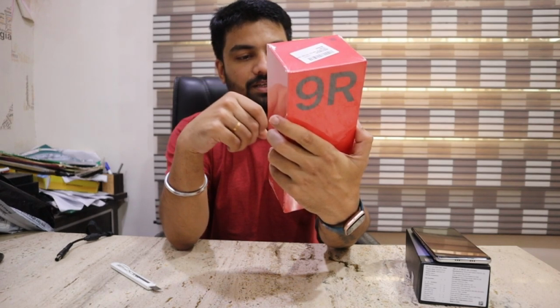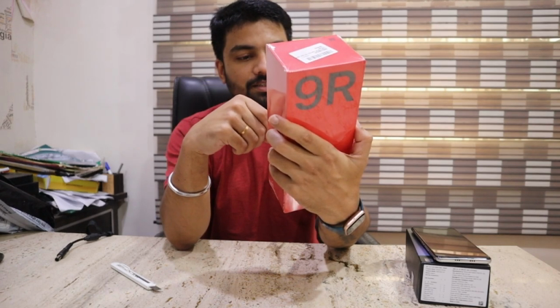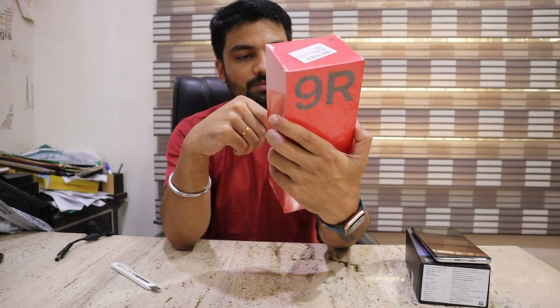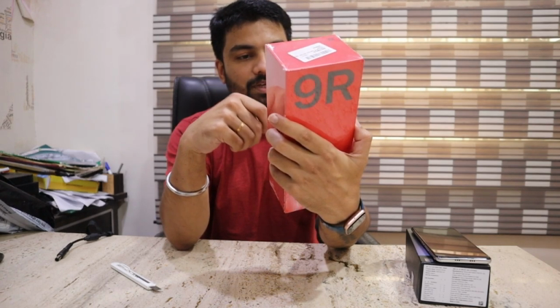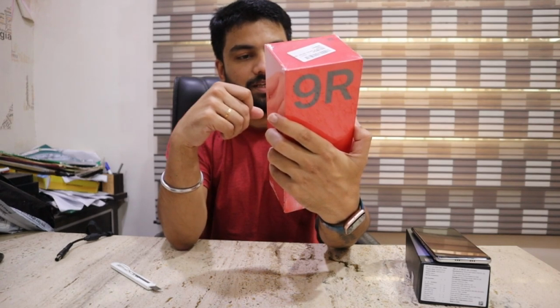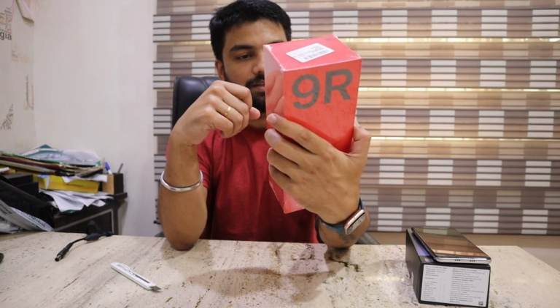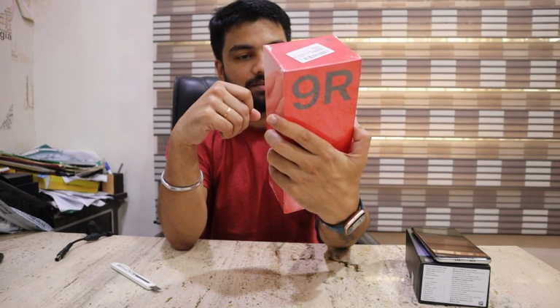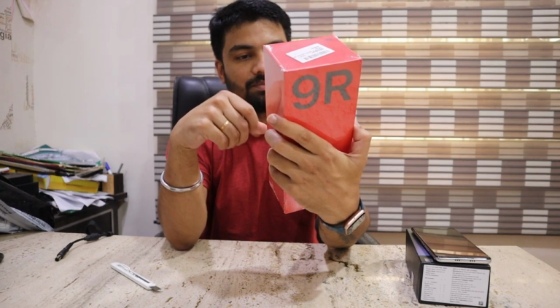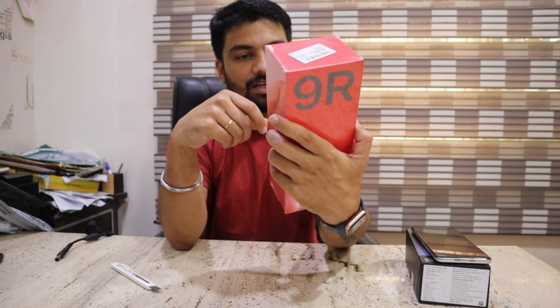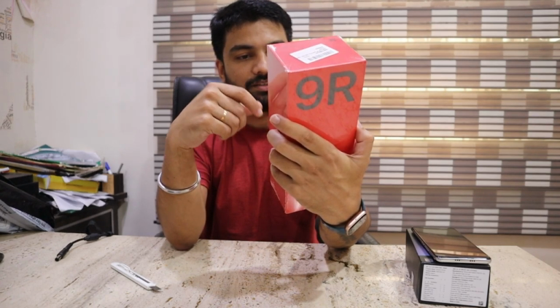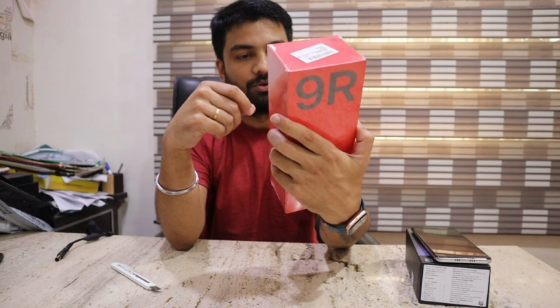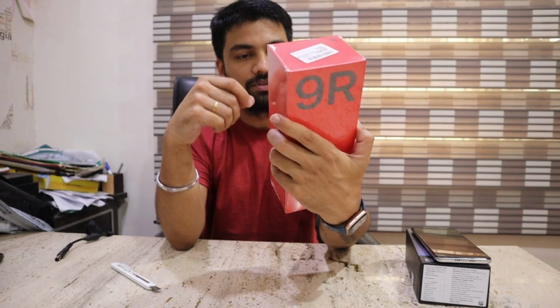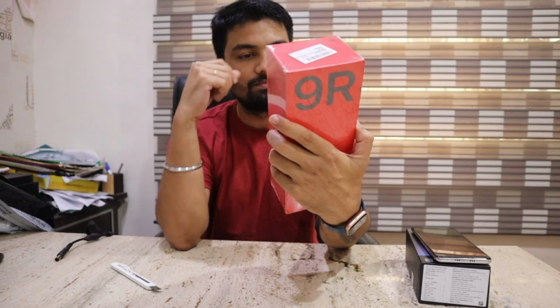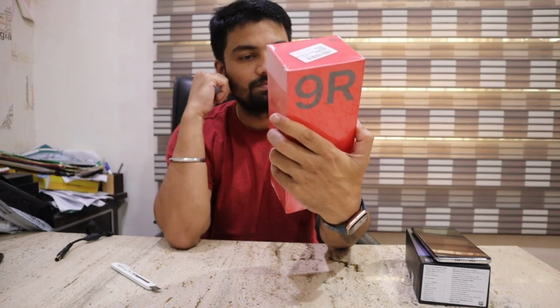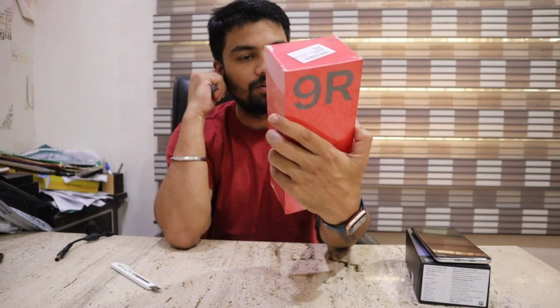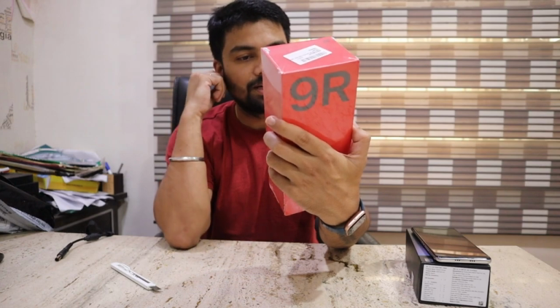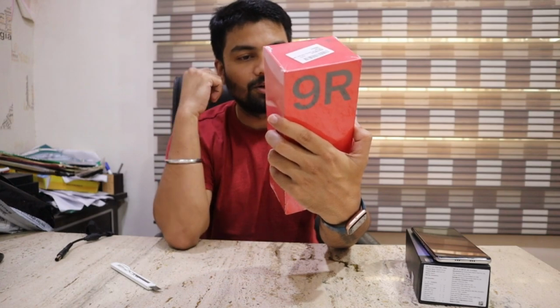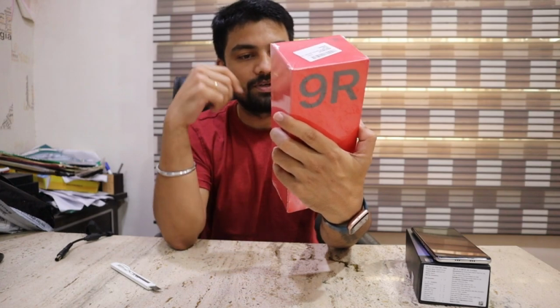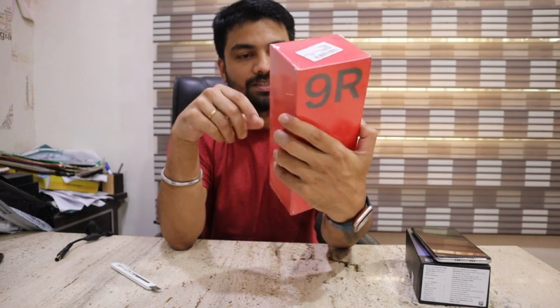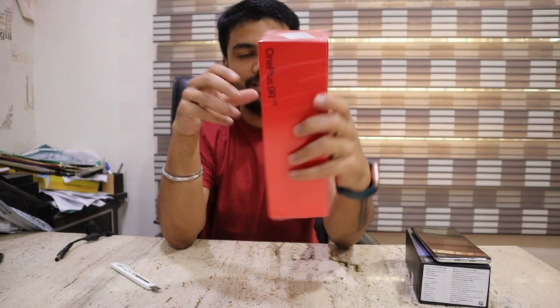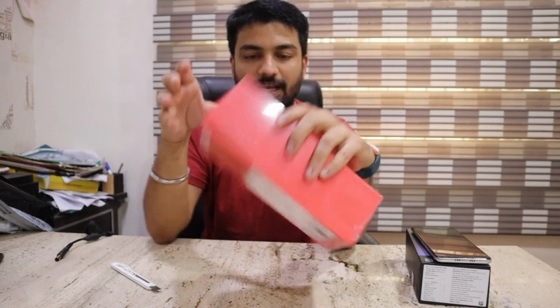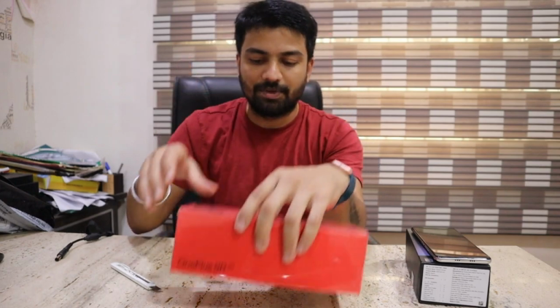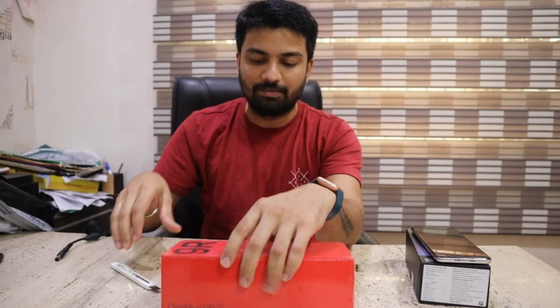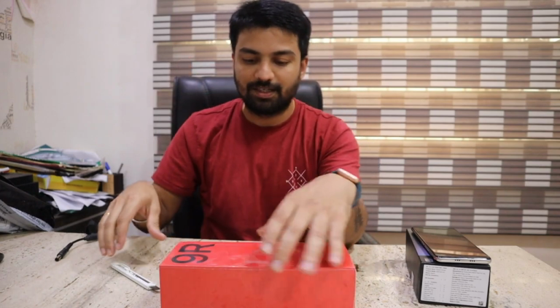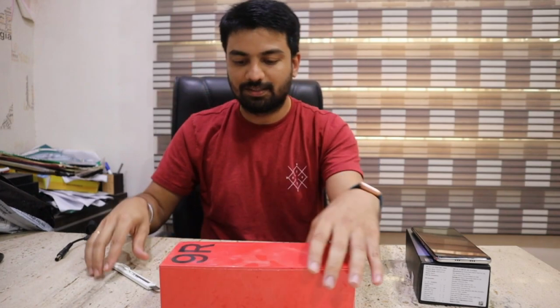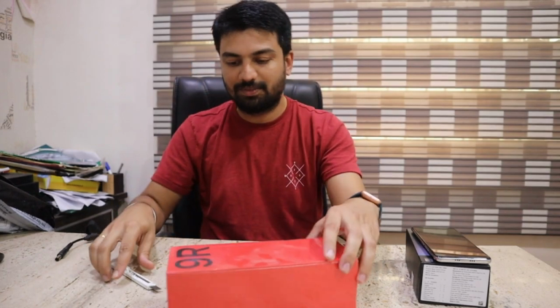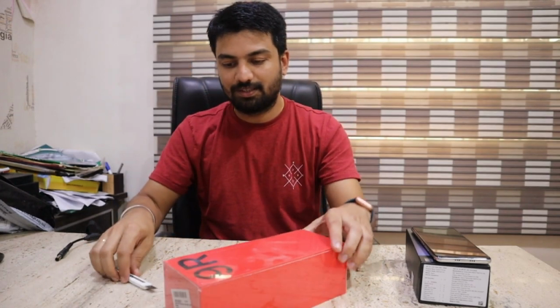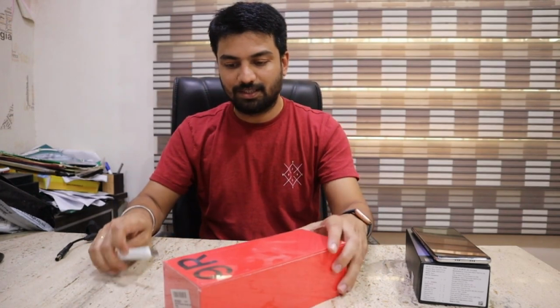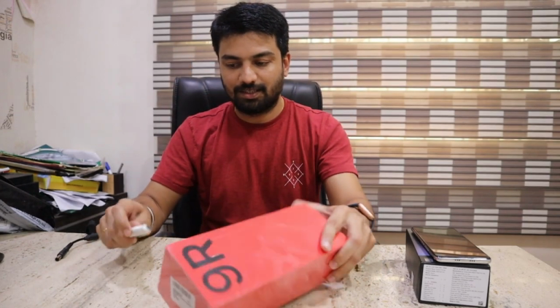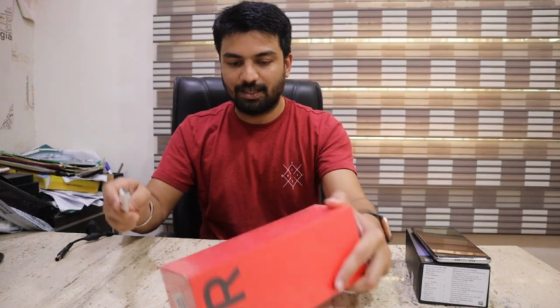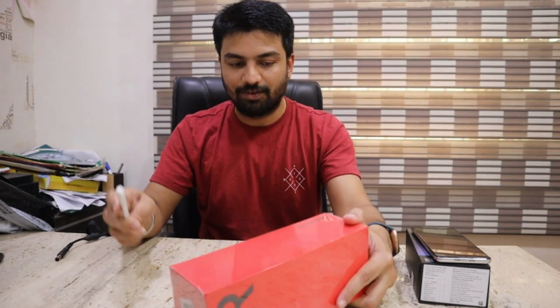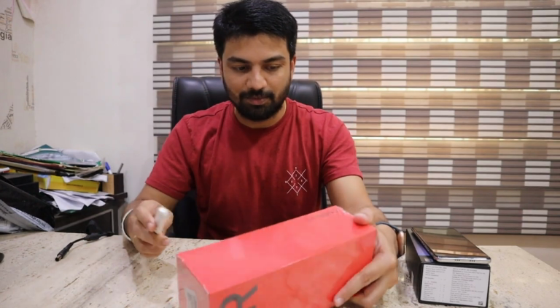It has a phone, a power adapter, and a C-type cable. These are all available in the box.